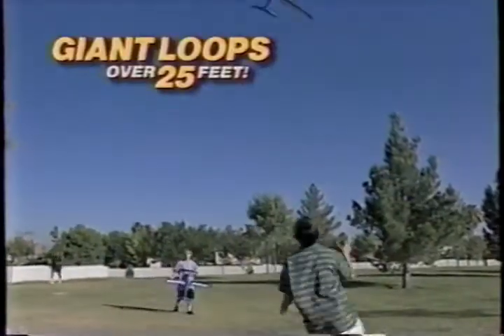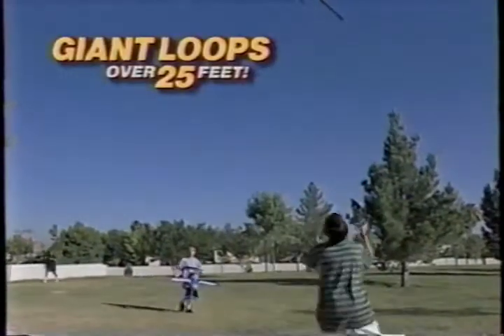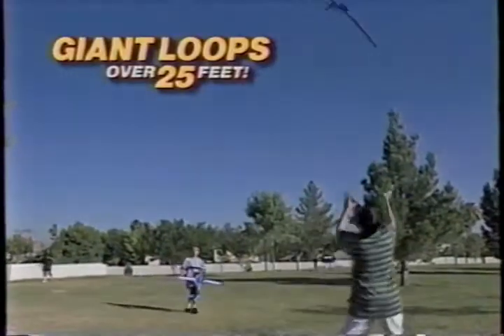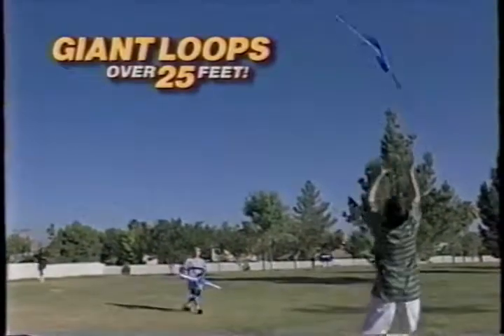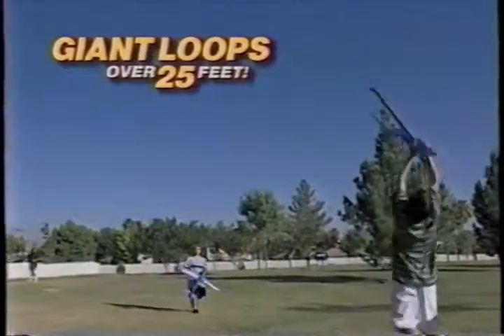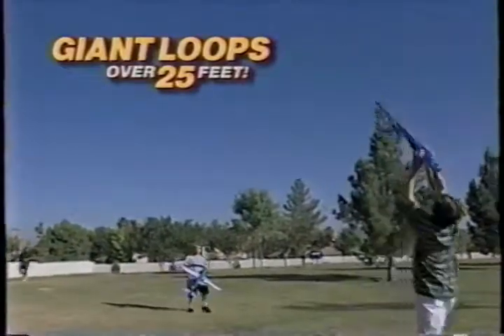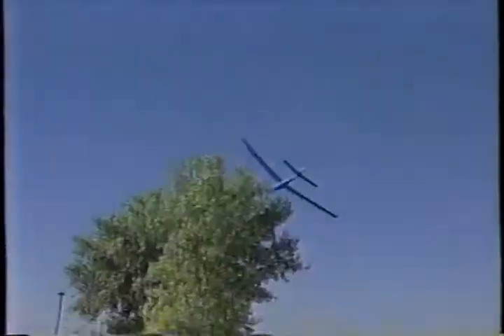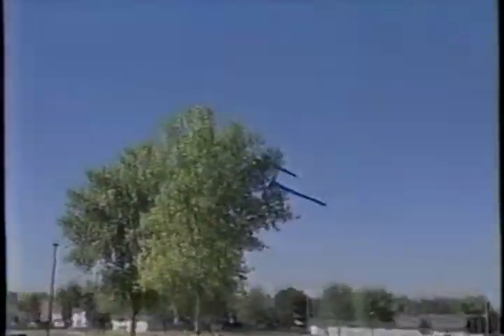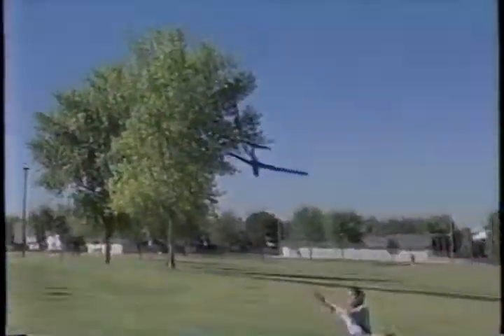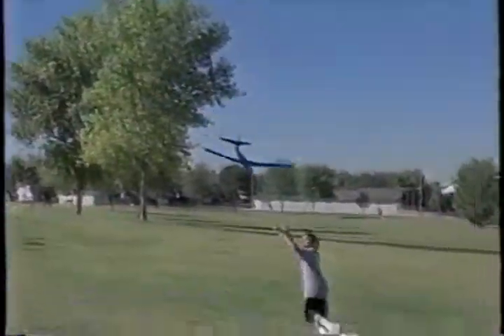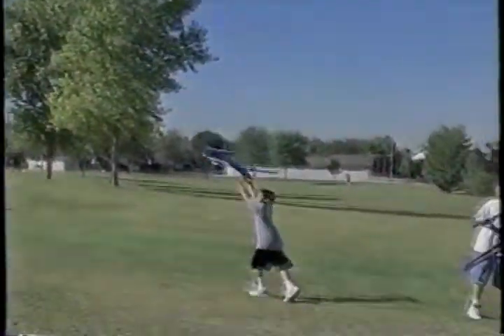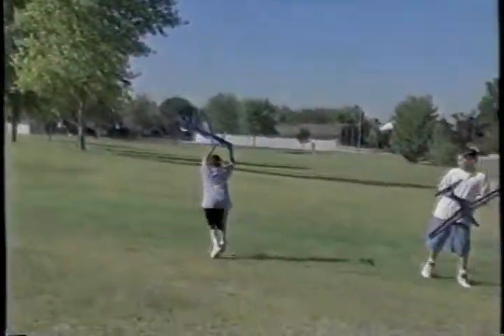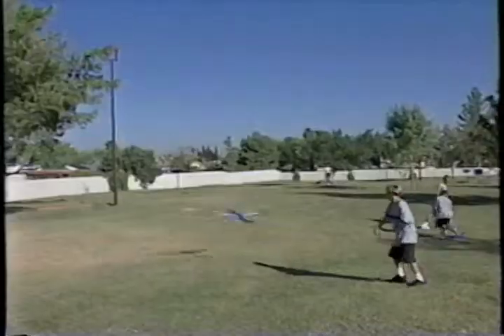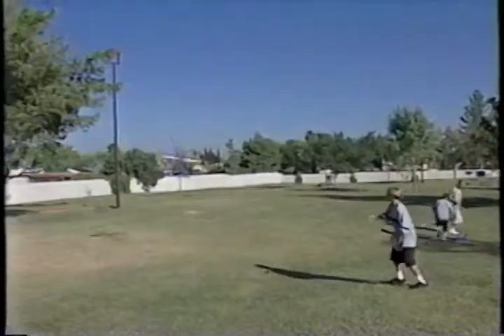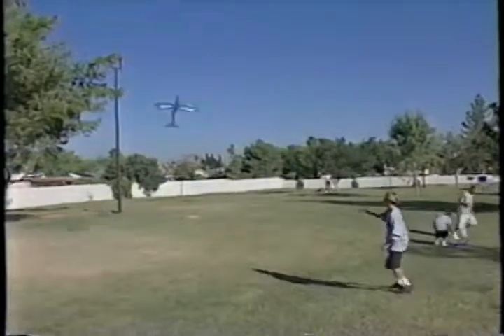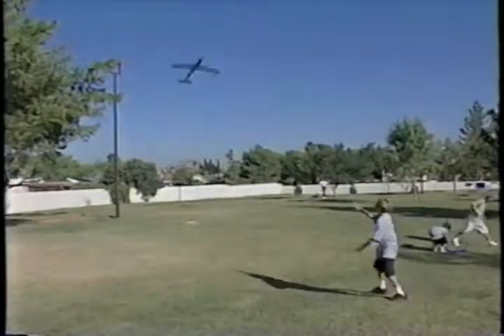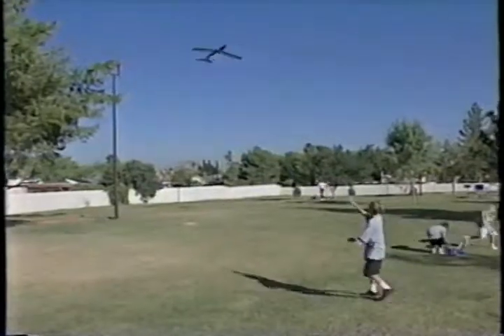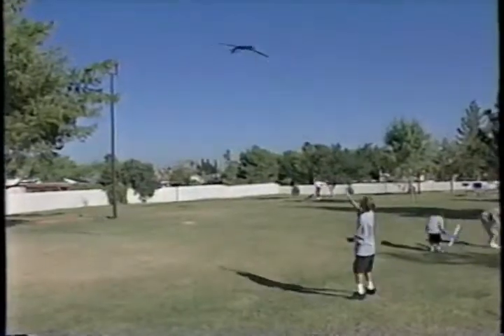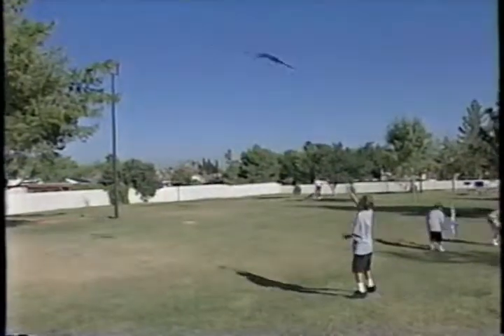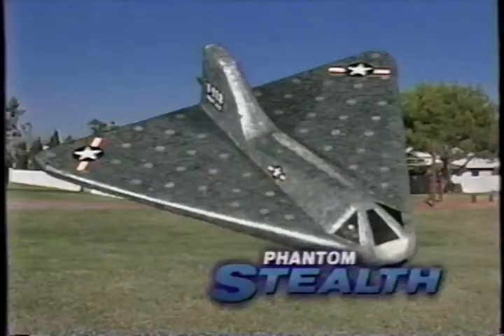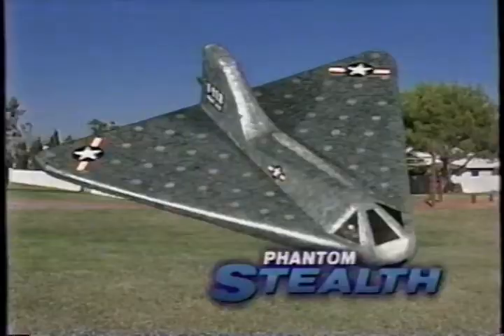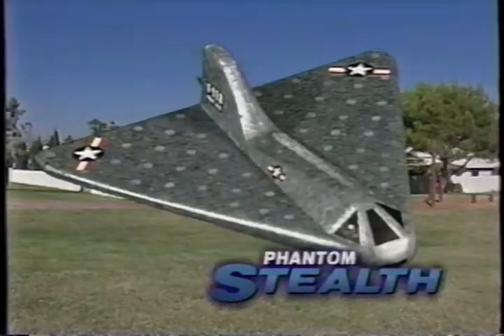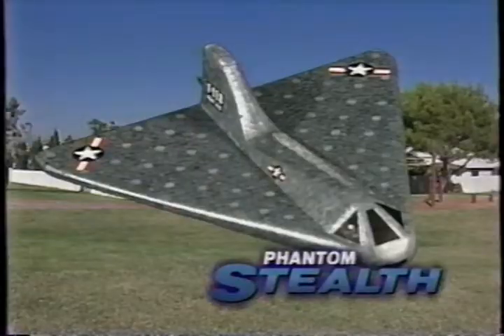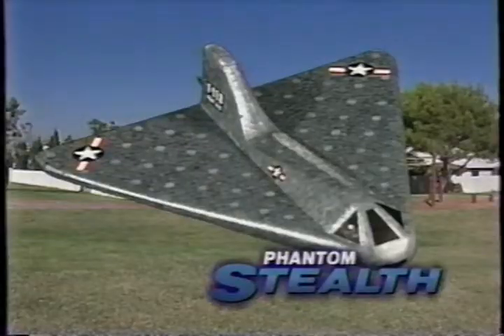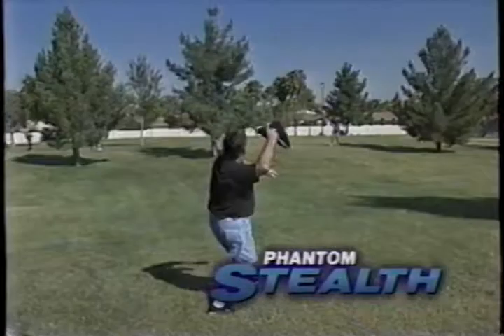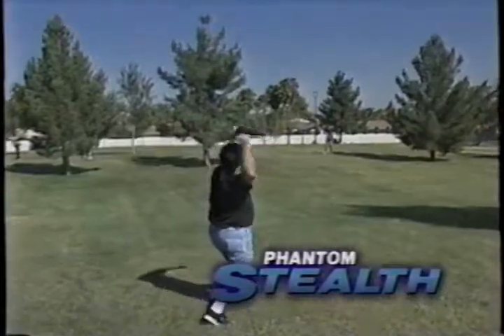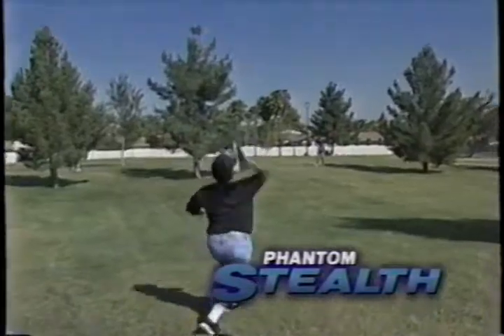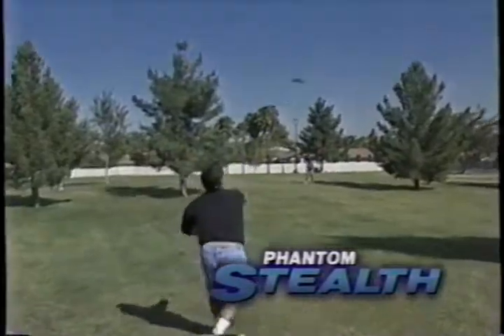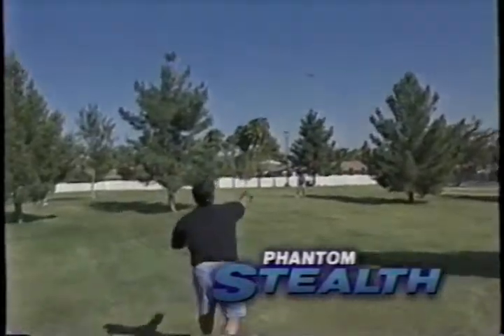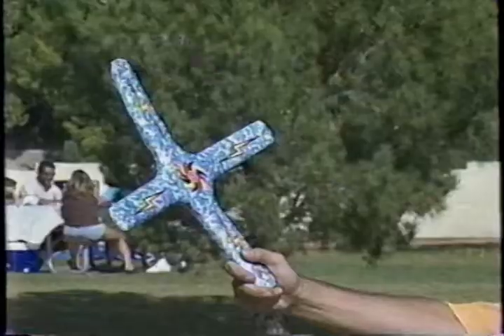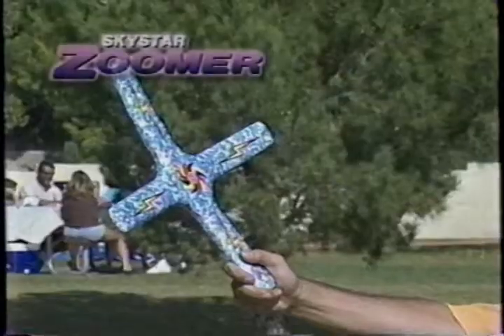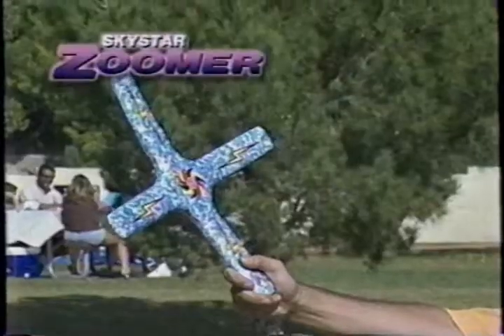Now, through this special TV offer, the Sky Shark comes with the all-new Phantom Stealth and the fun-to-throw Sky Star Zoomer.